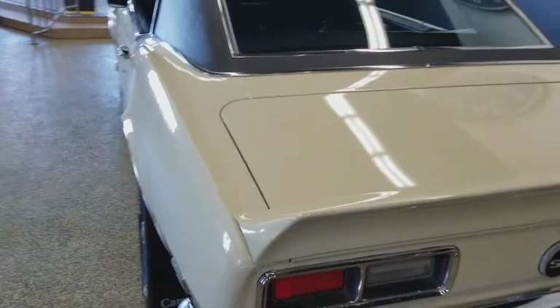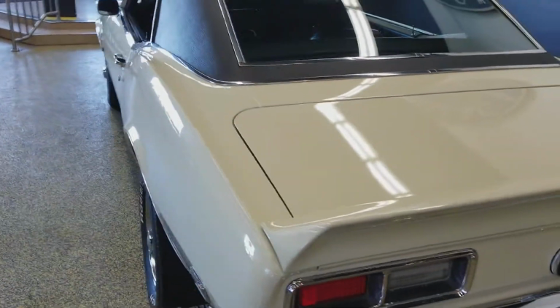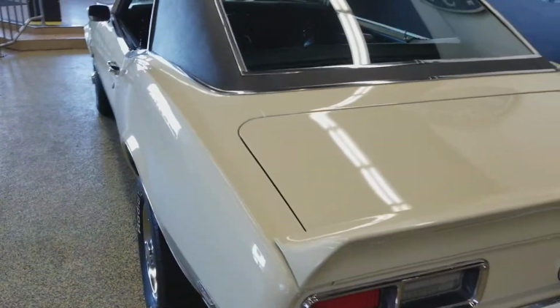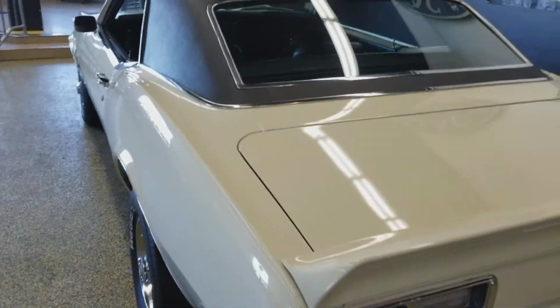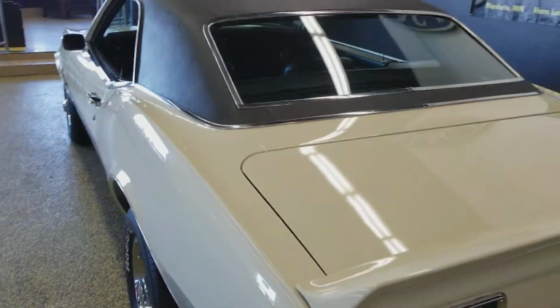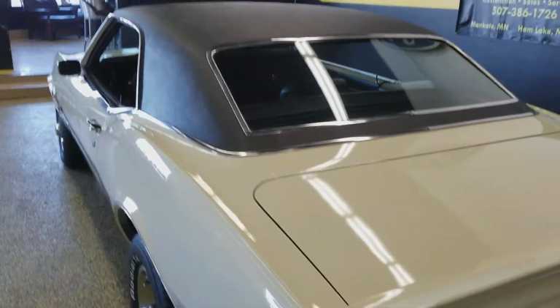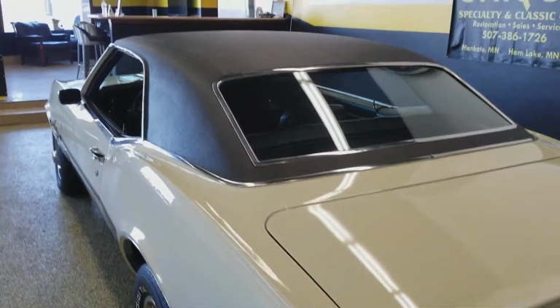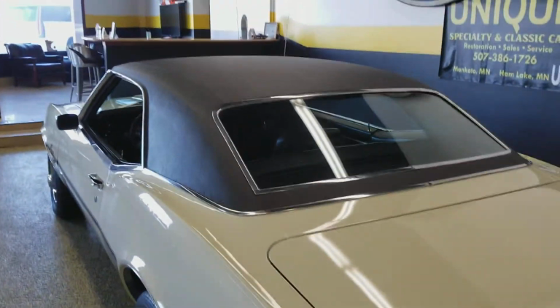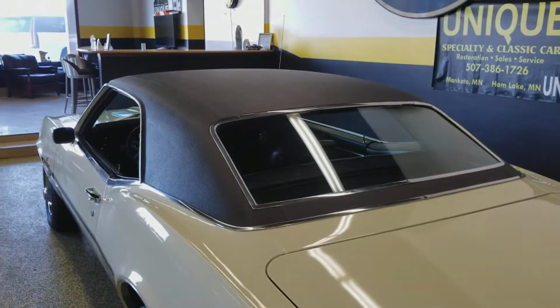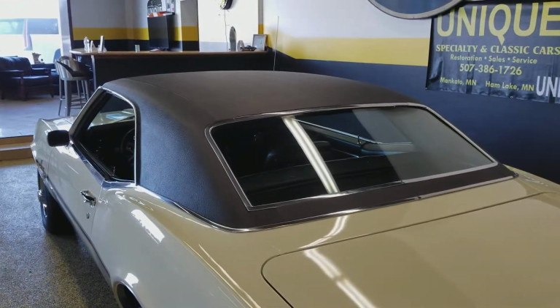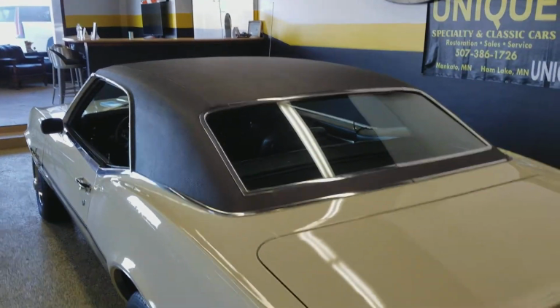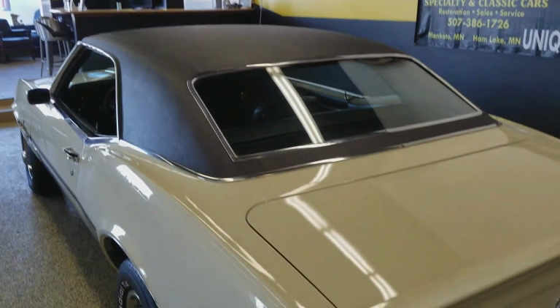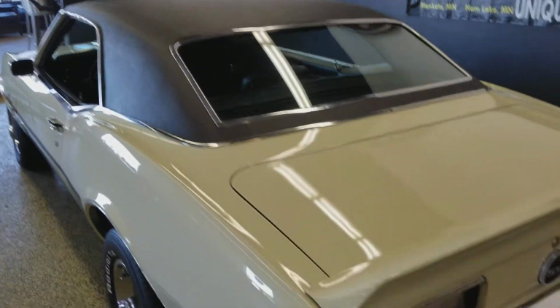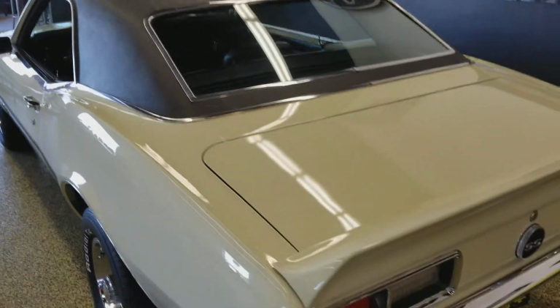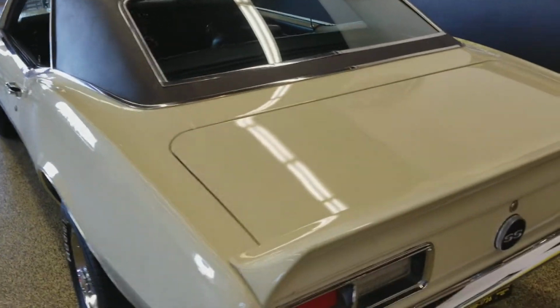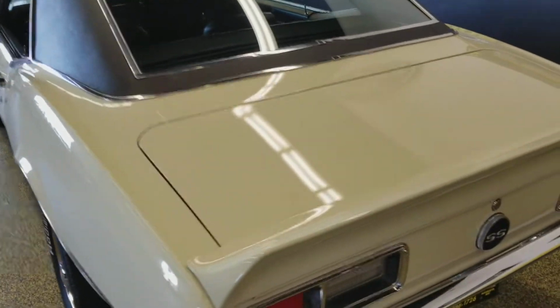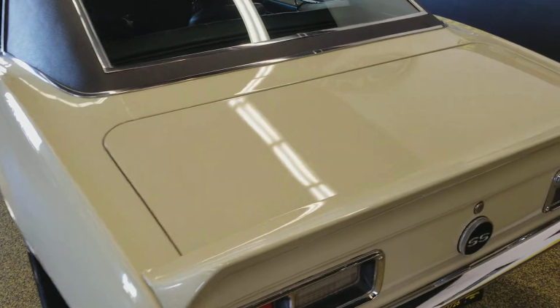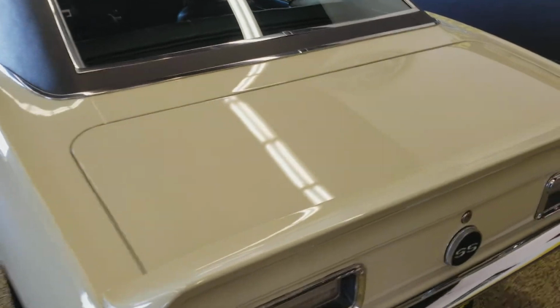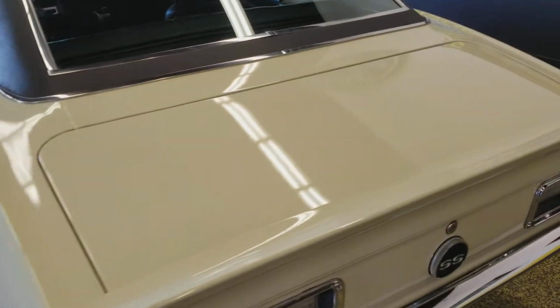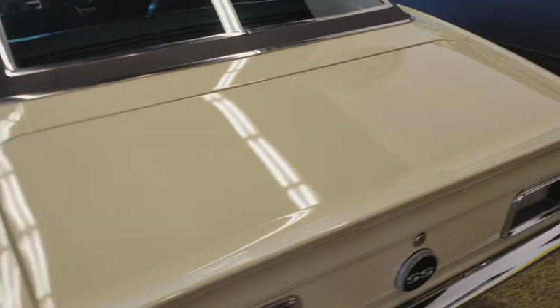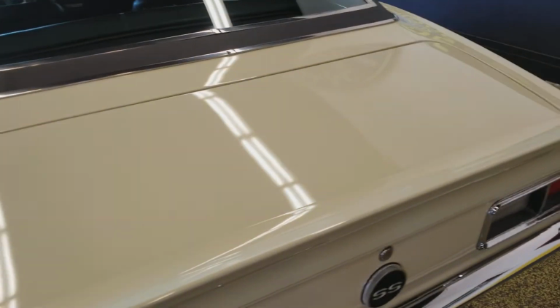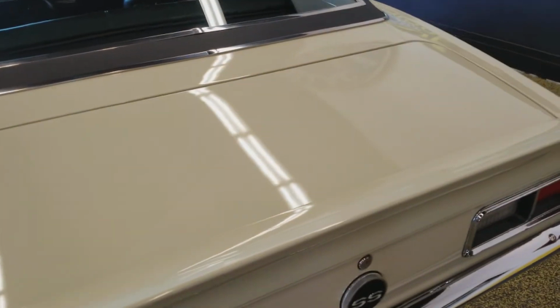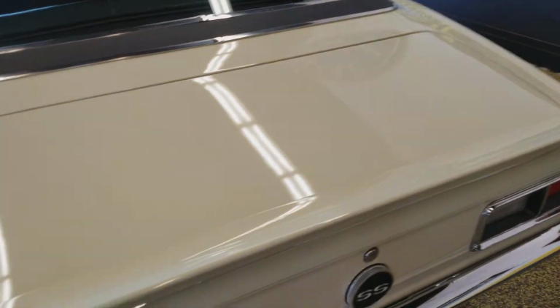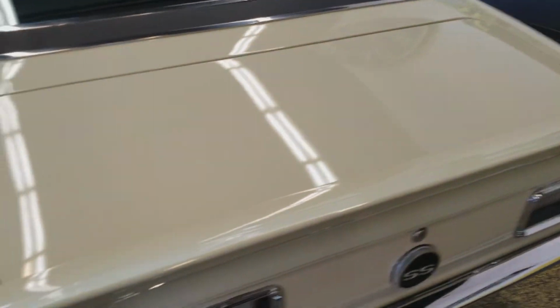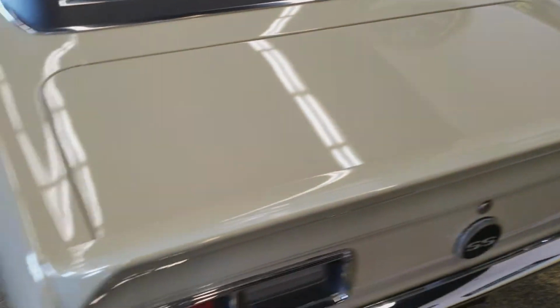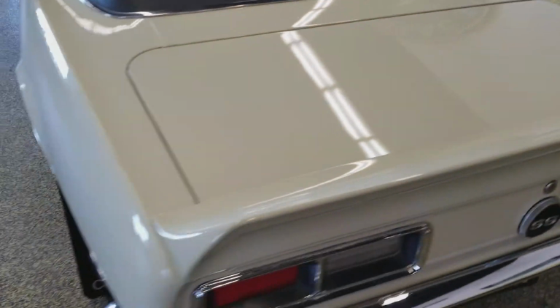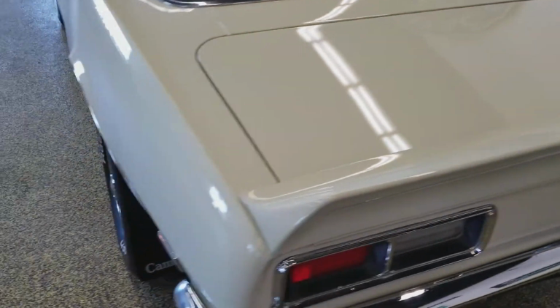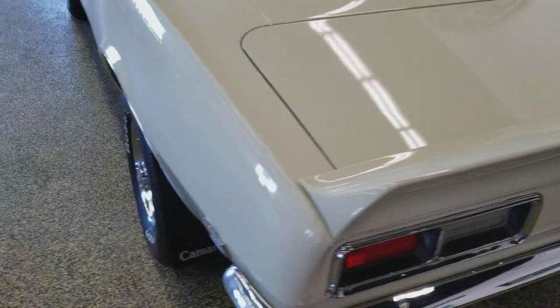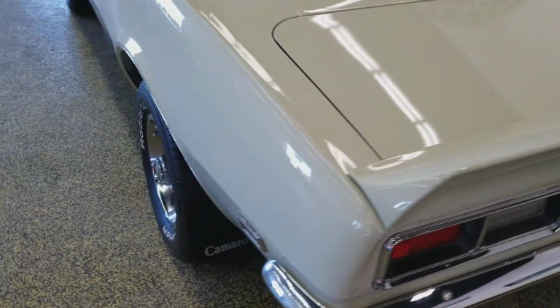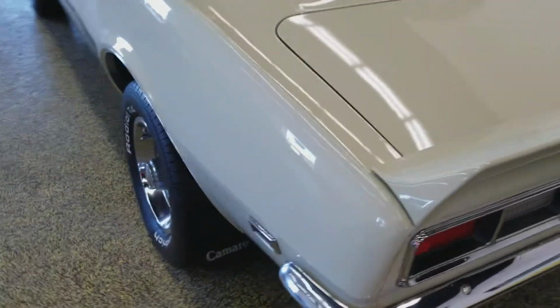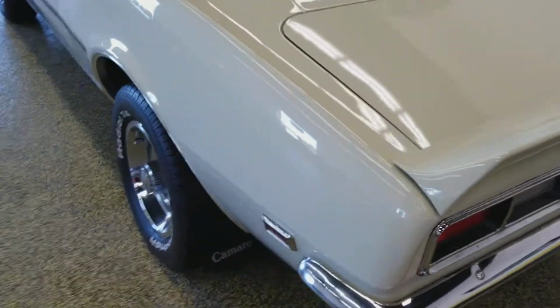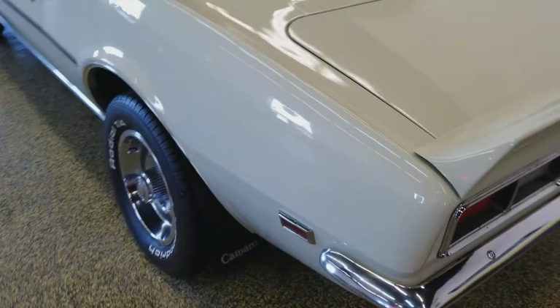Very nice sounding car. The vinyl top is also in very nice shape. Paint condition — very nice luster to it. That Palomino Ivory really shows well.